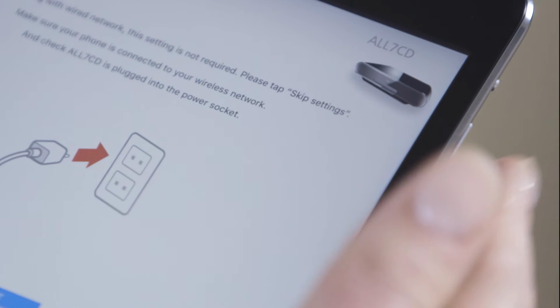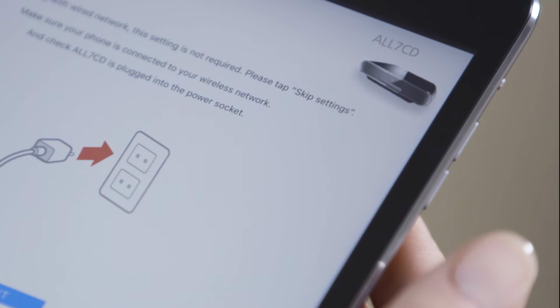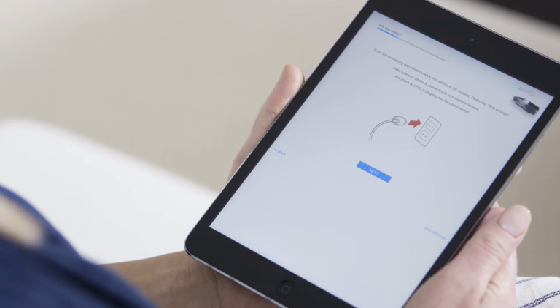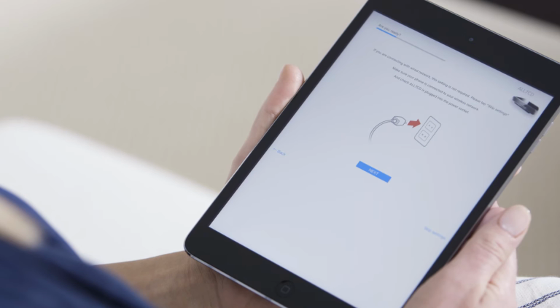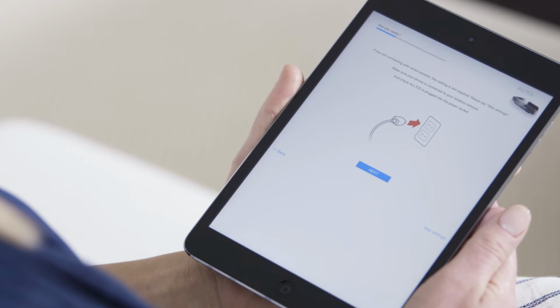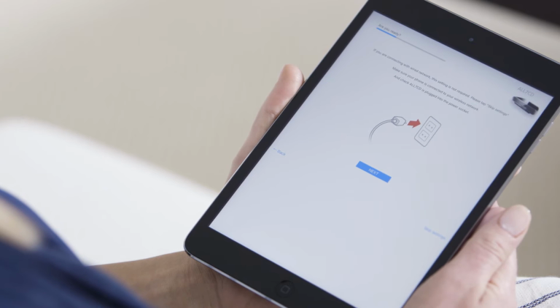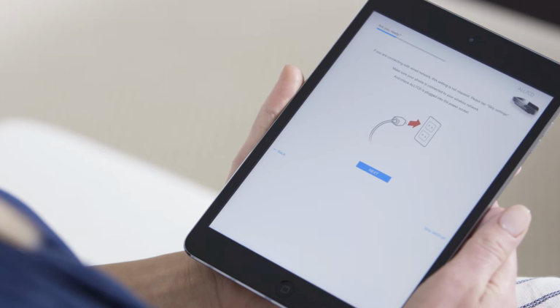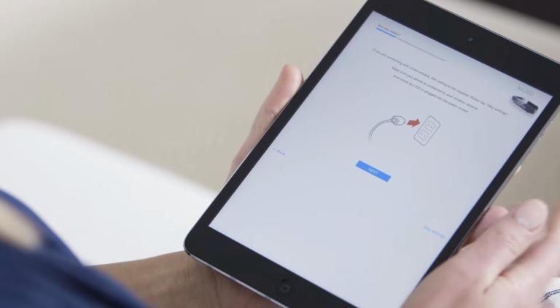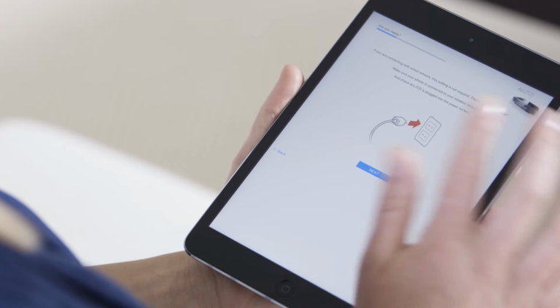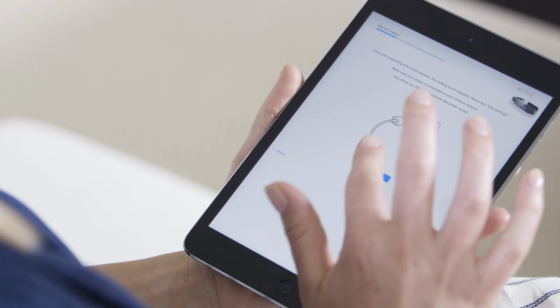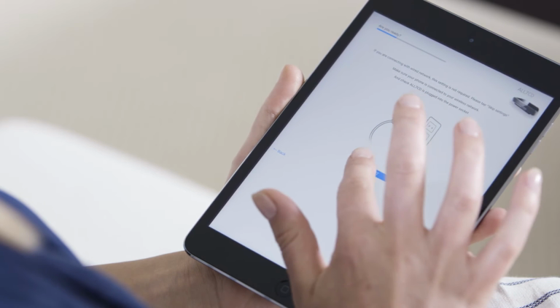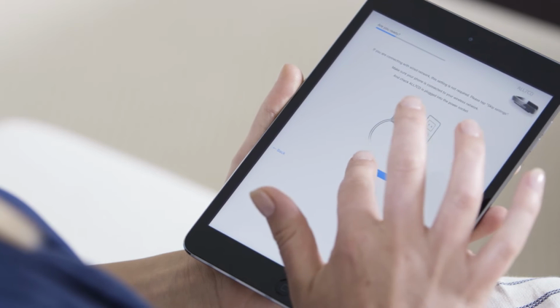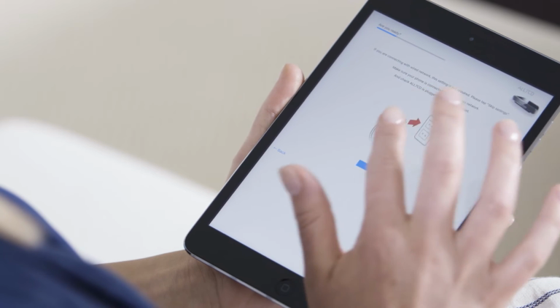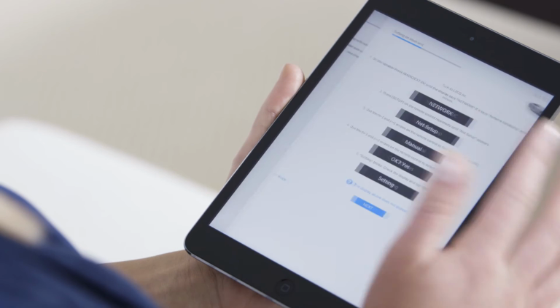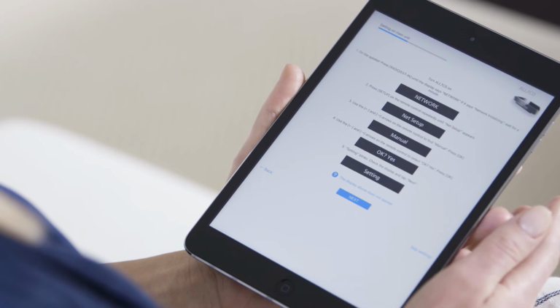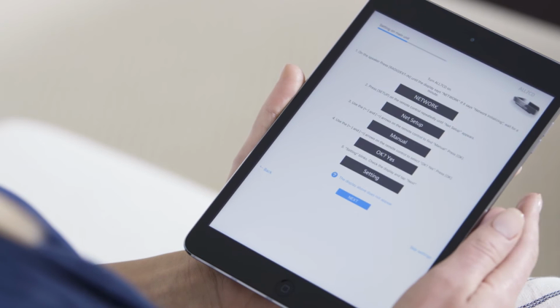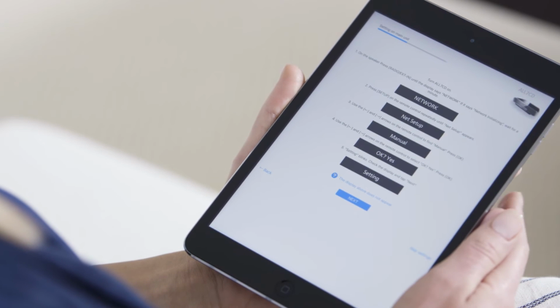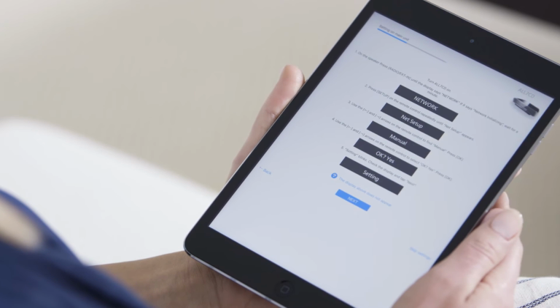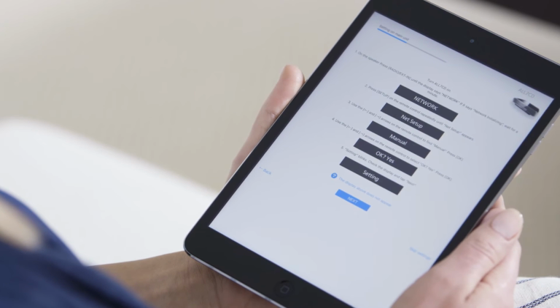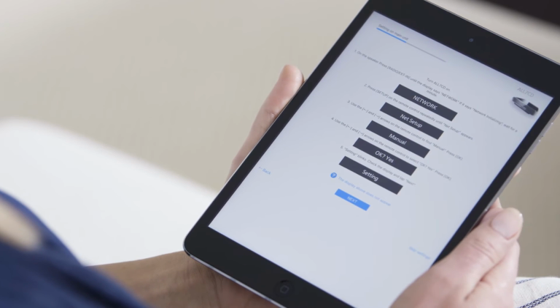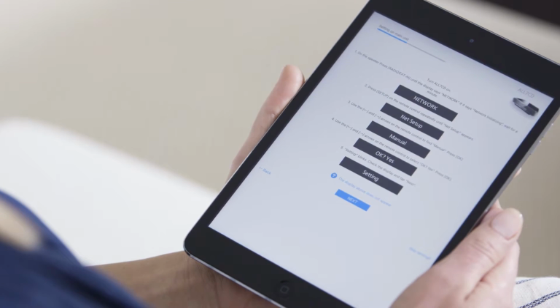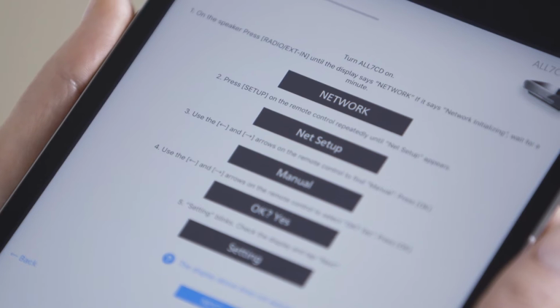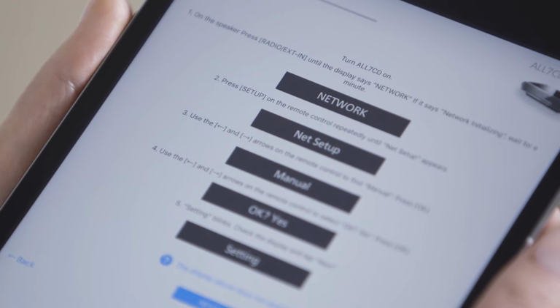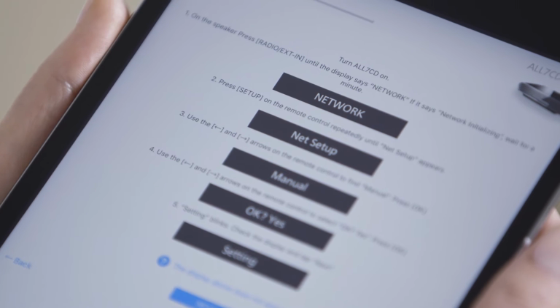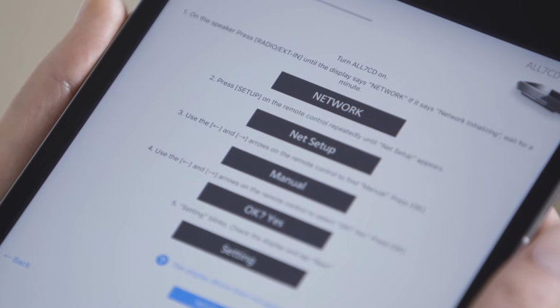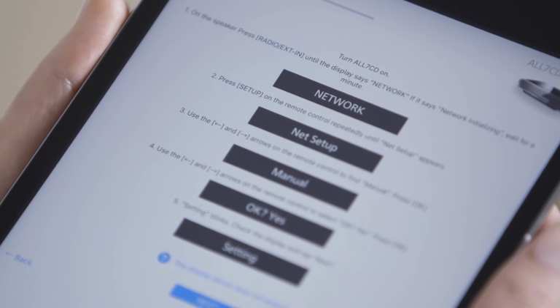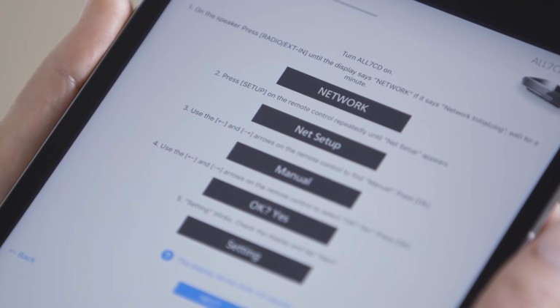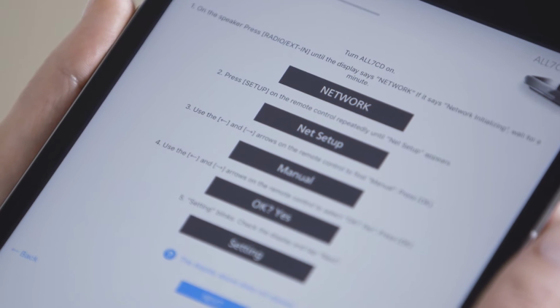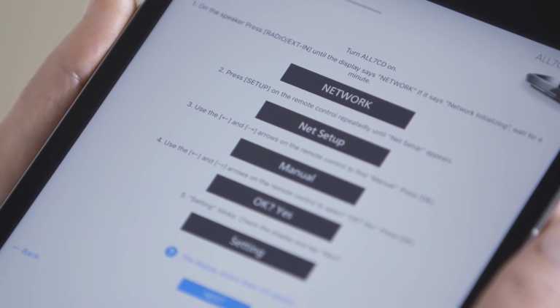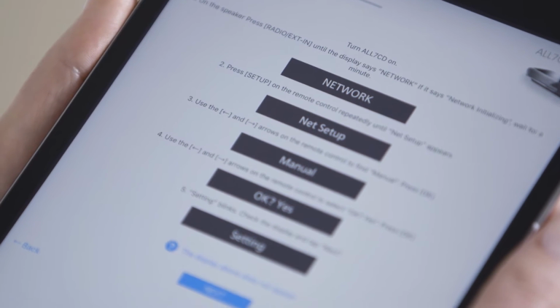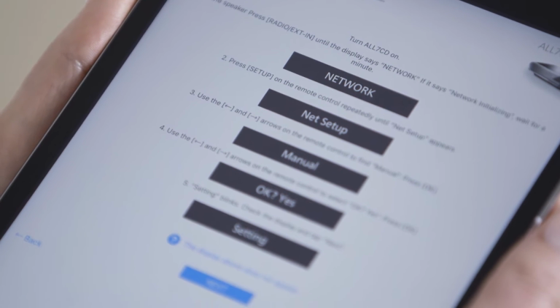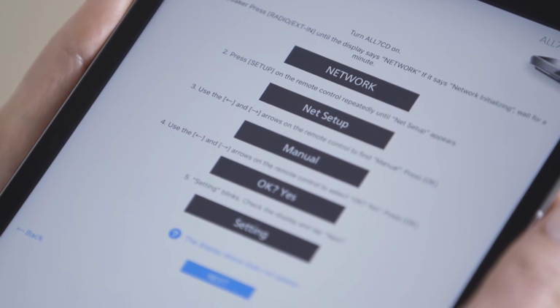If you are connecting wirelessly, select Next. The app will now display instructions to set up your speaker.